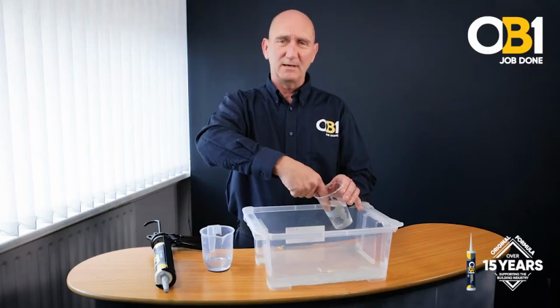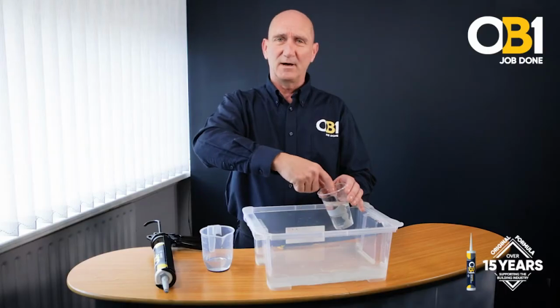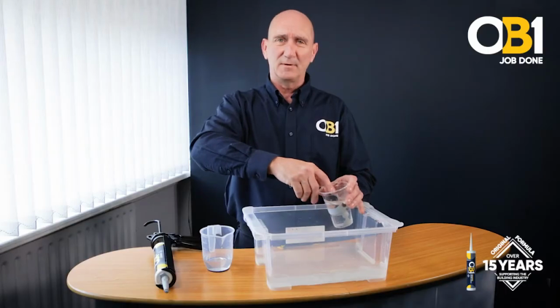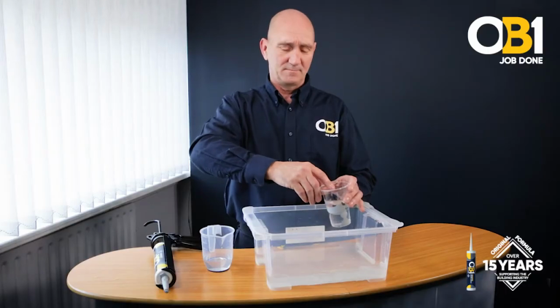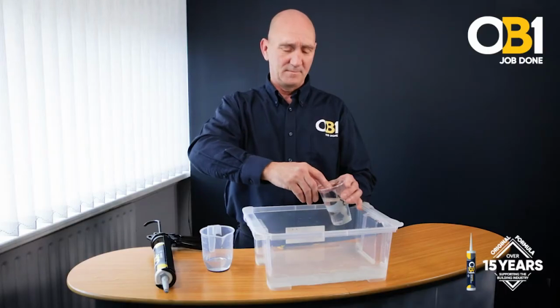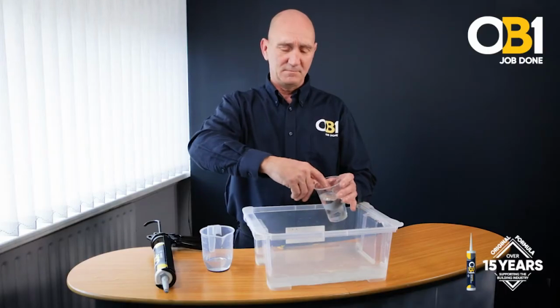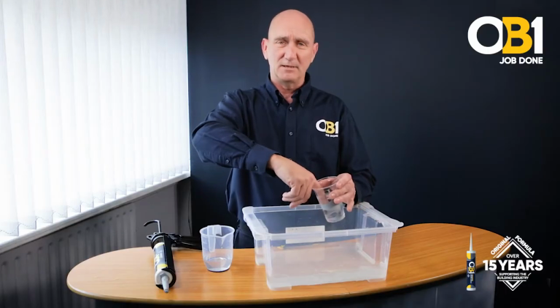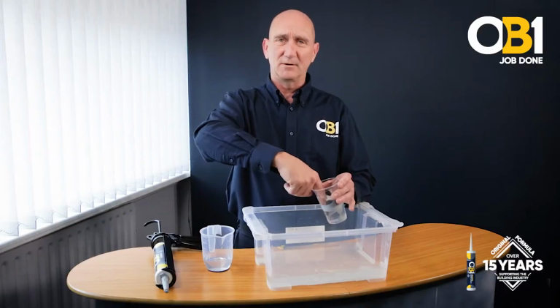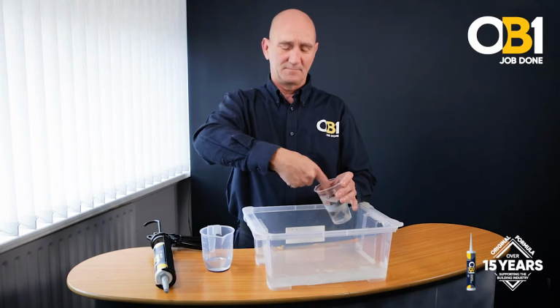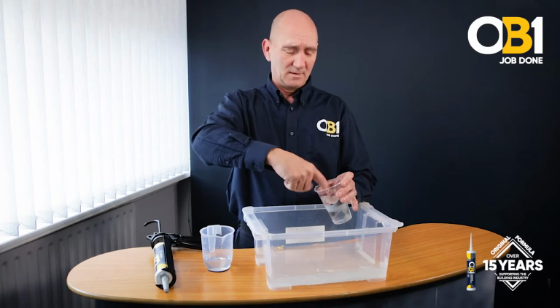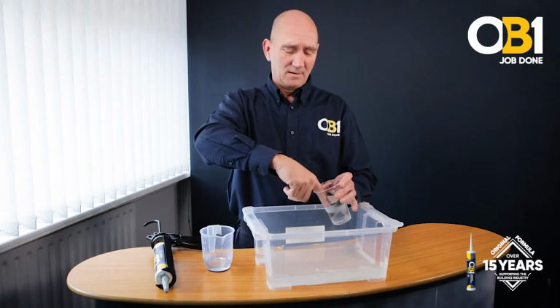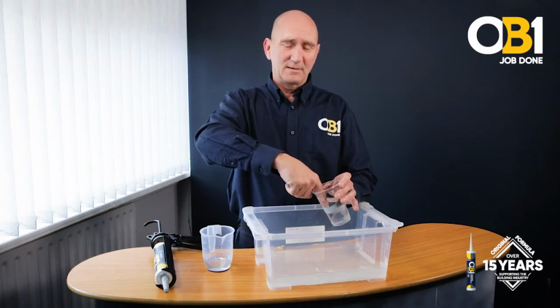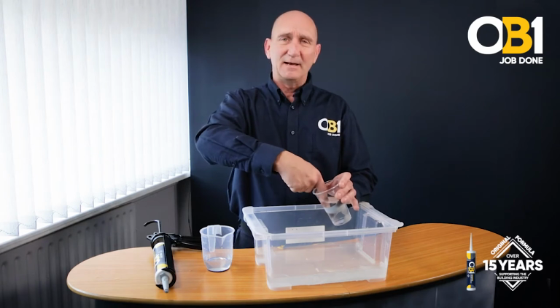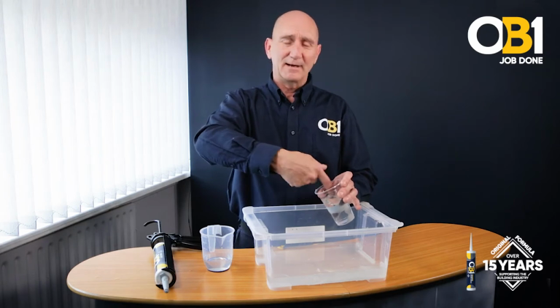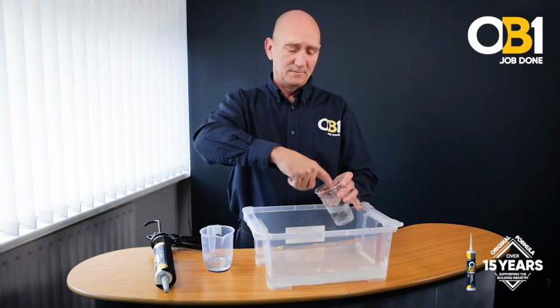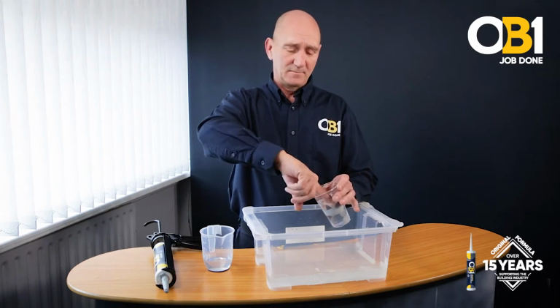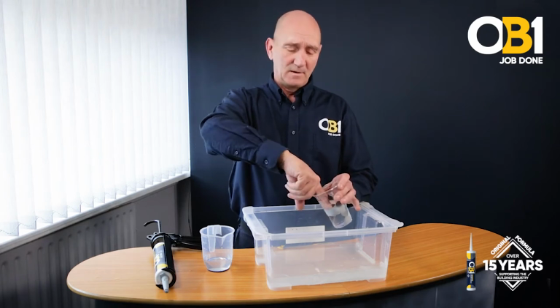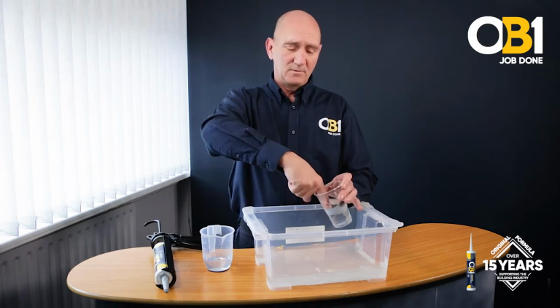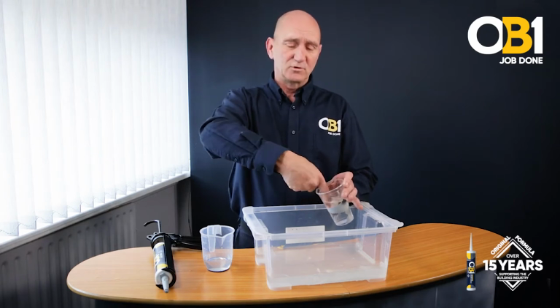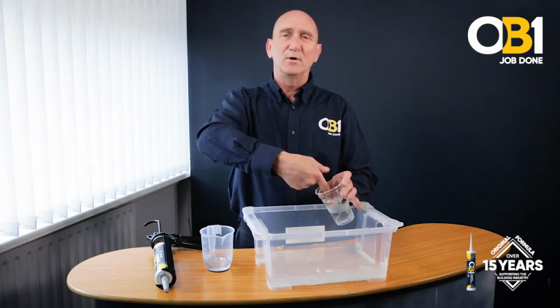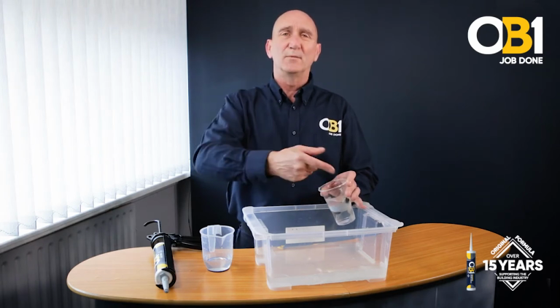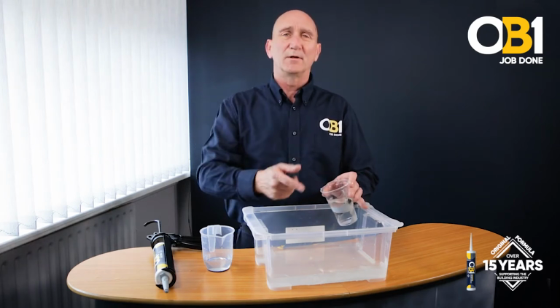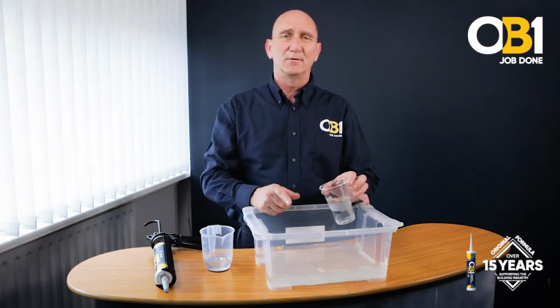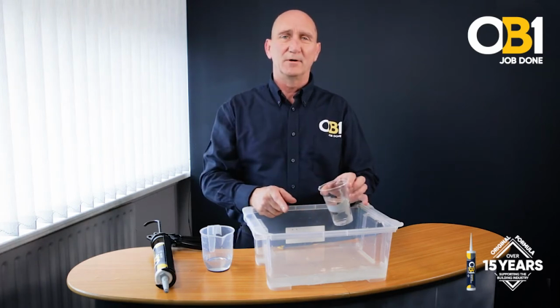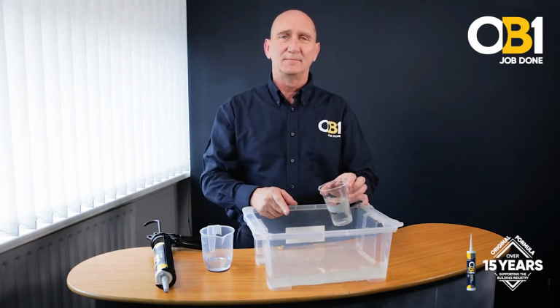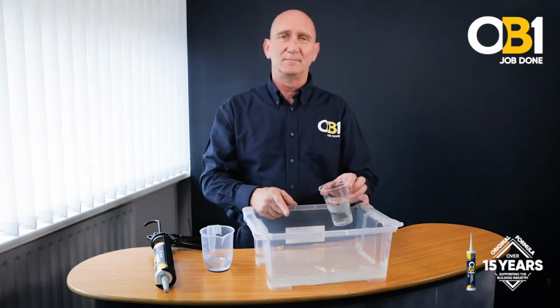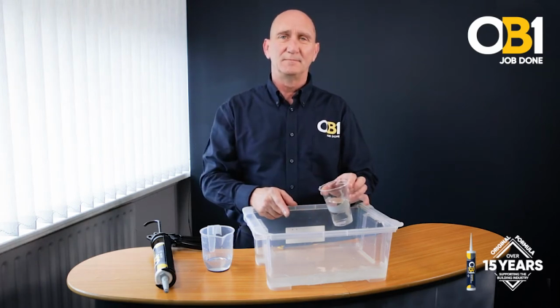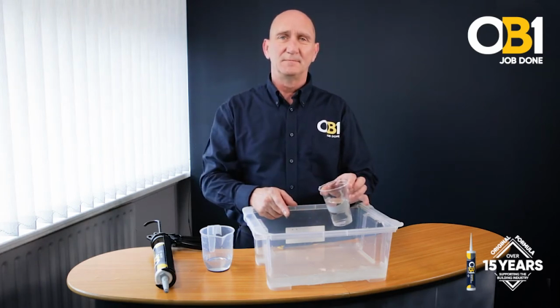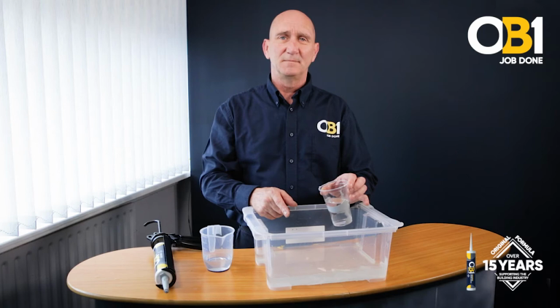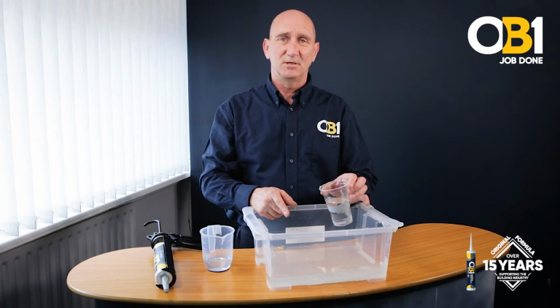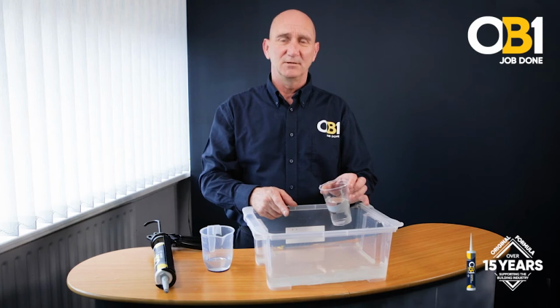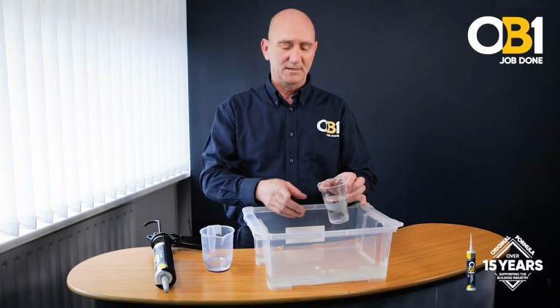Leaky throat, leaky gutter, tight angle — just spread the product on the water. Seals immediately.